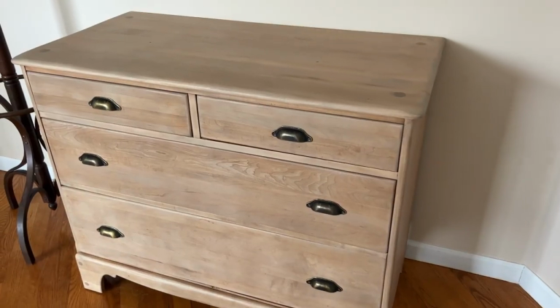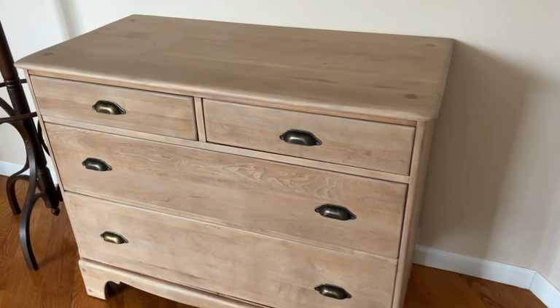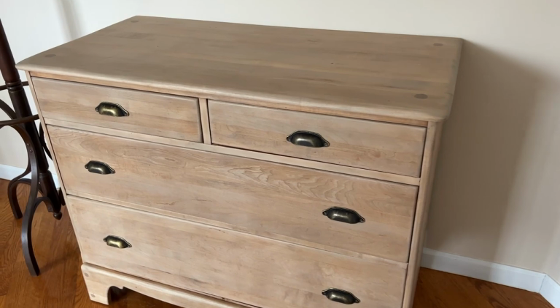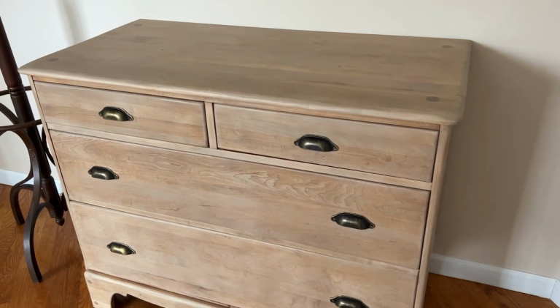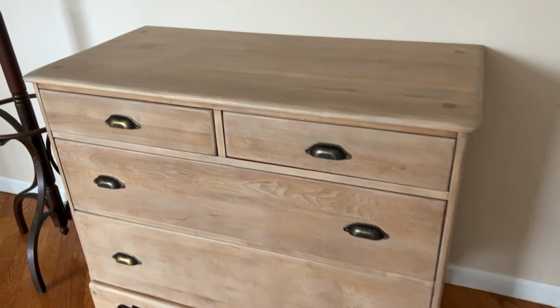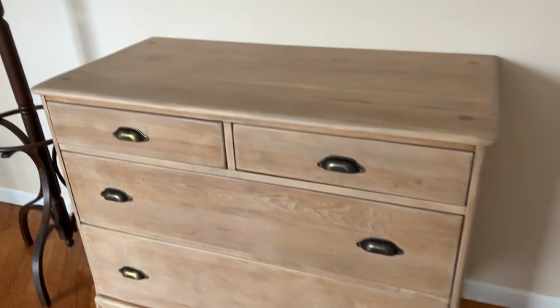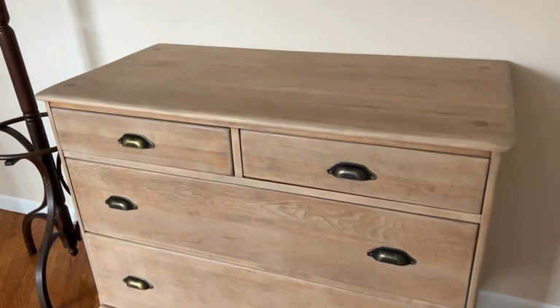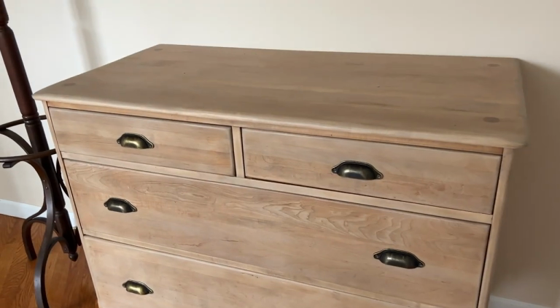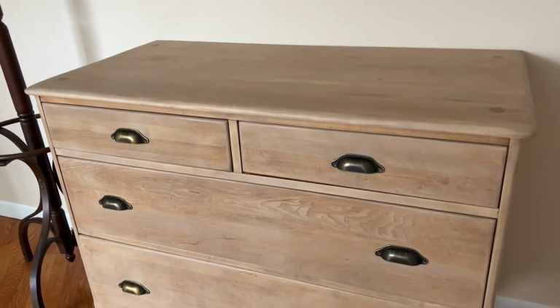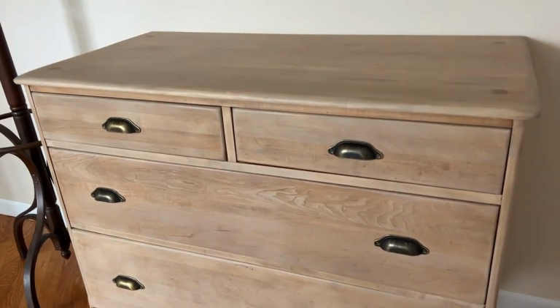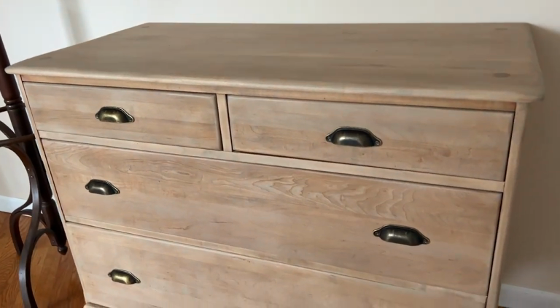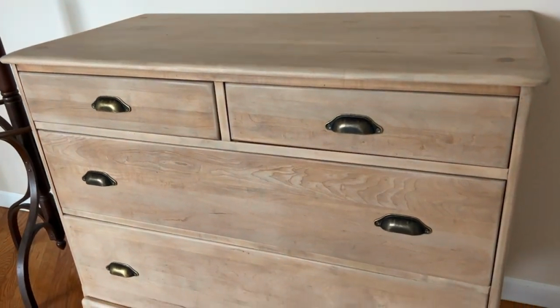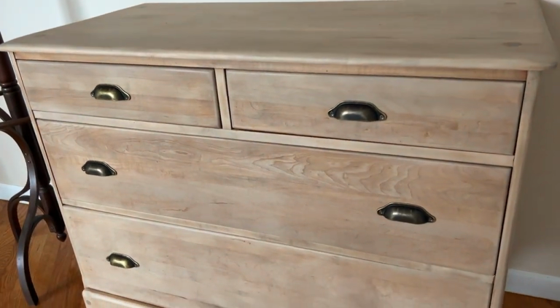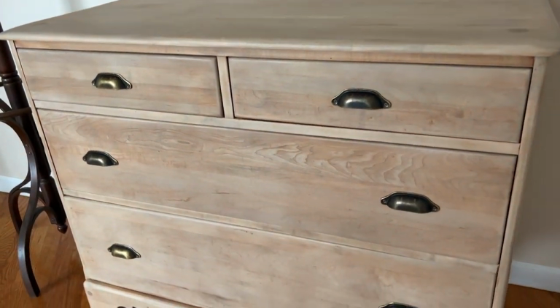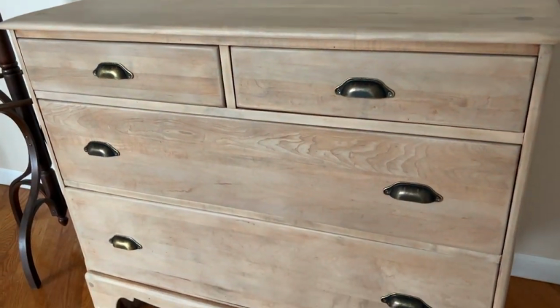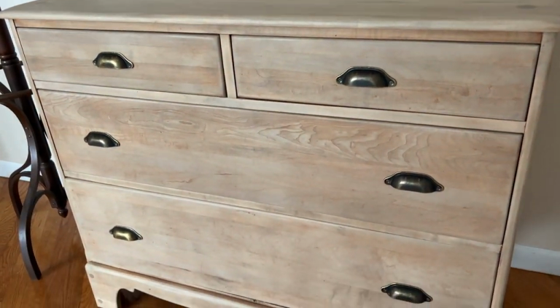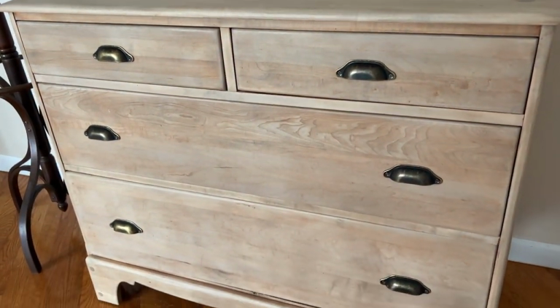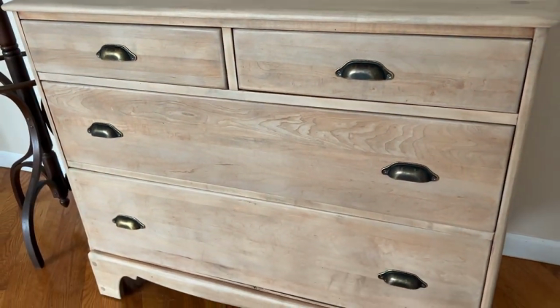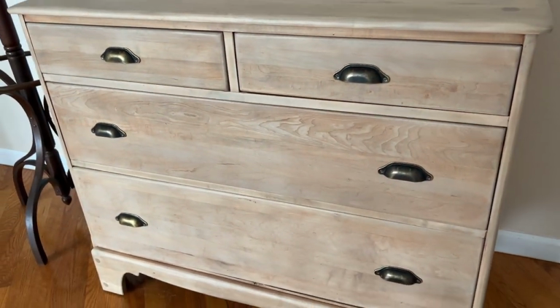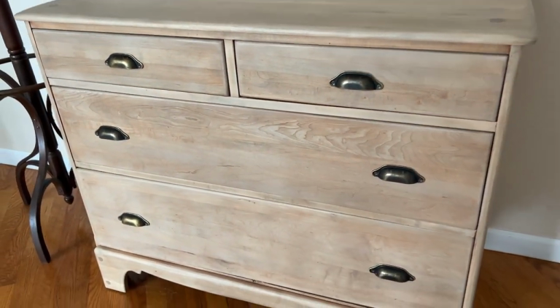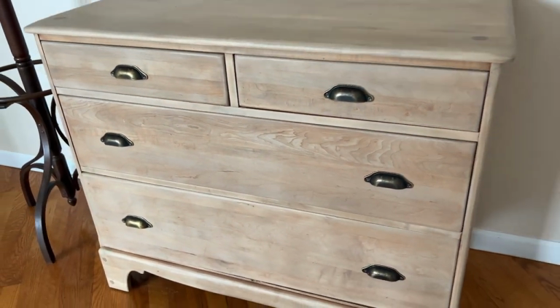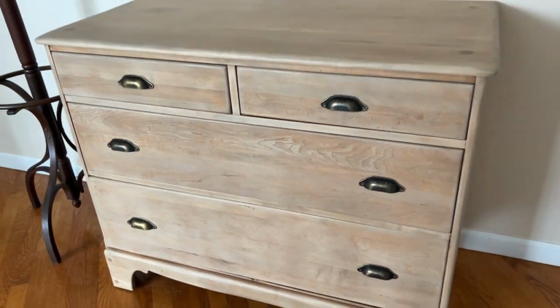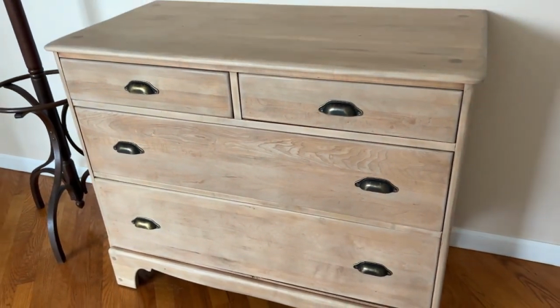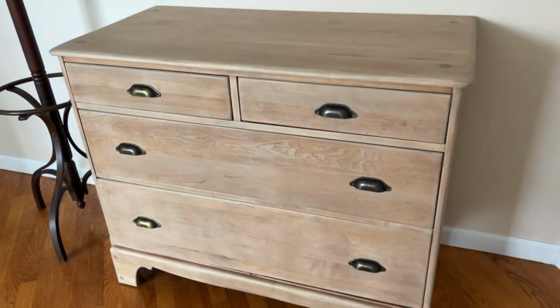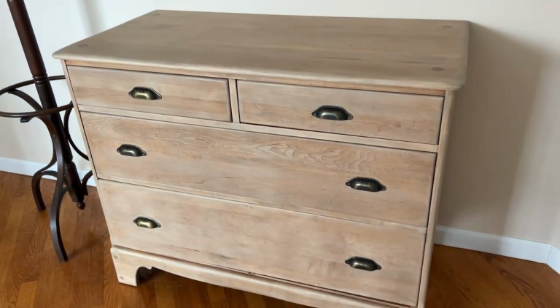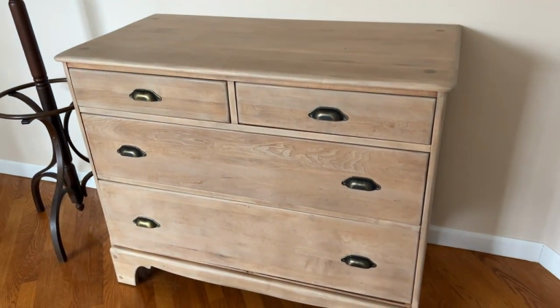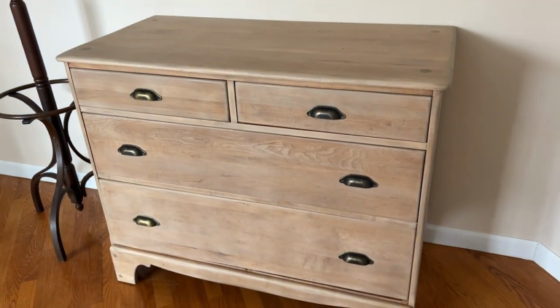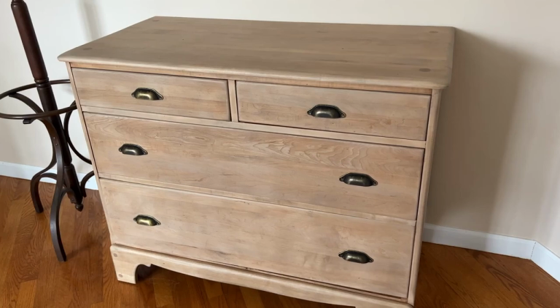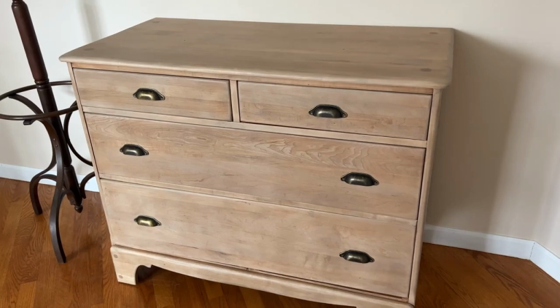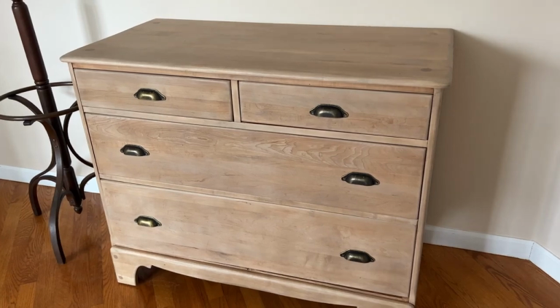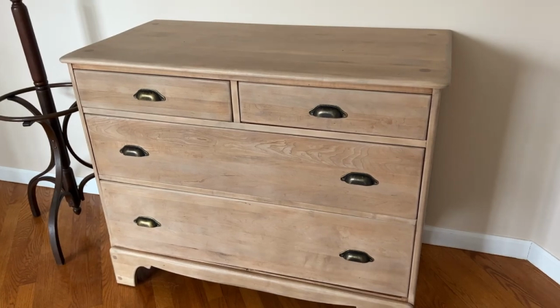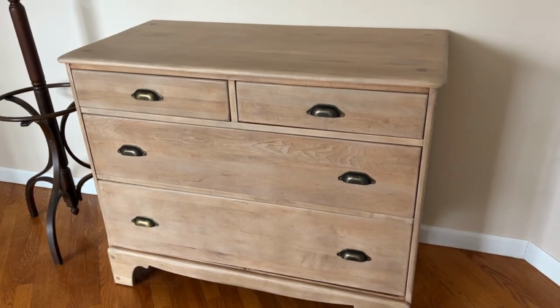Here is a close-up of it. I think it came out really nice. I'm looking forward to styling it and photographing it.